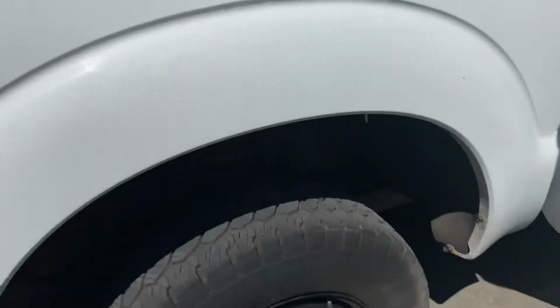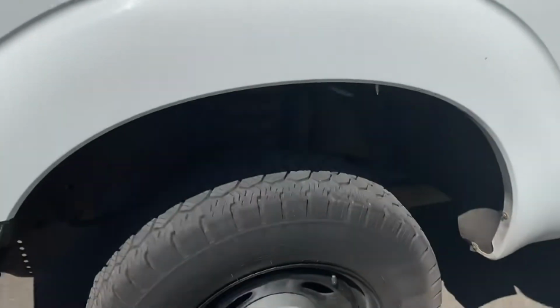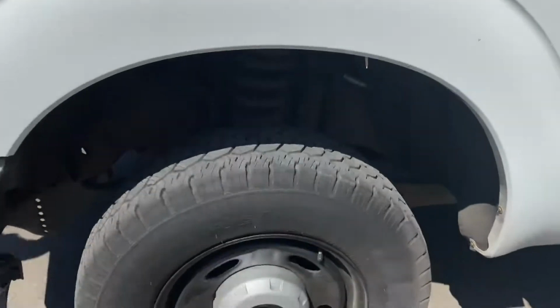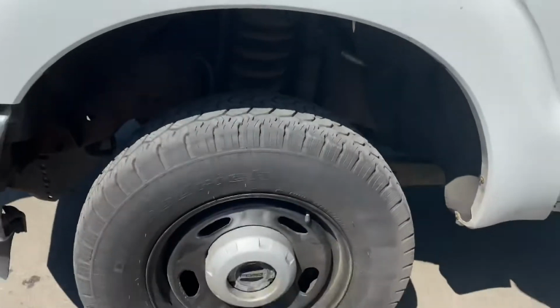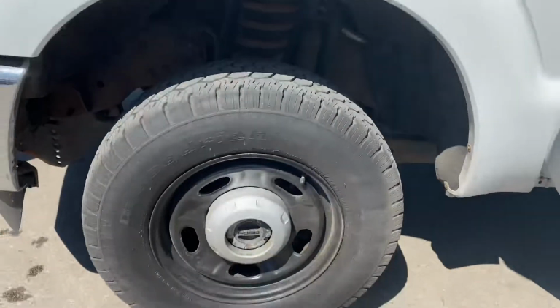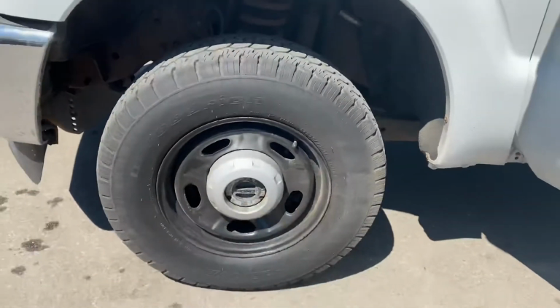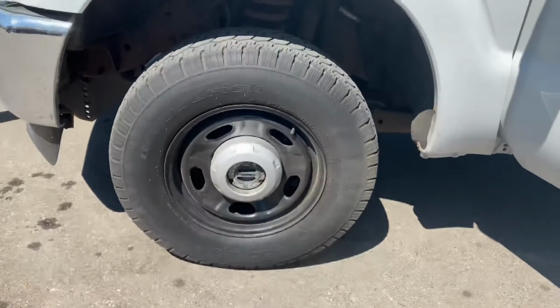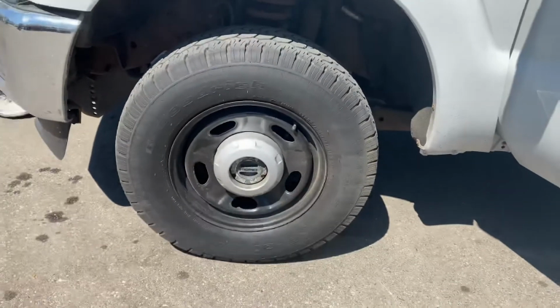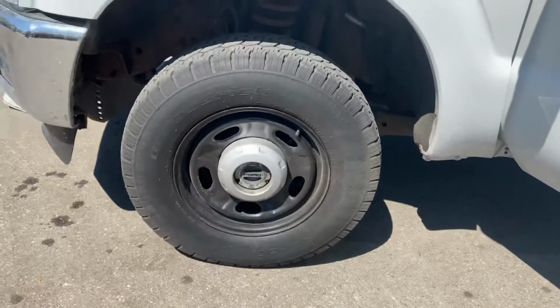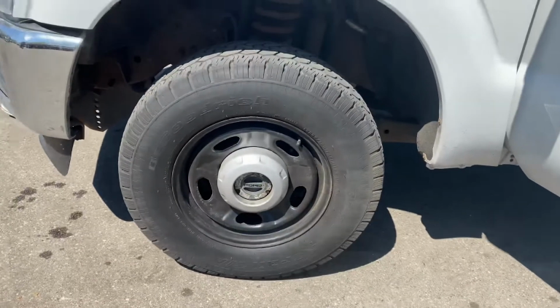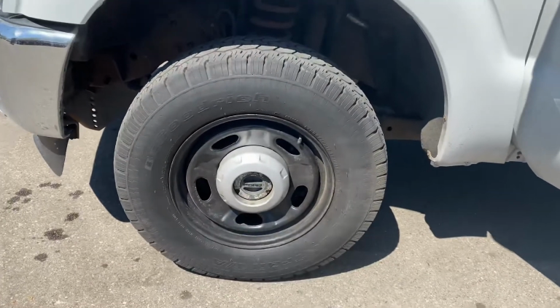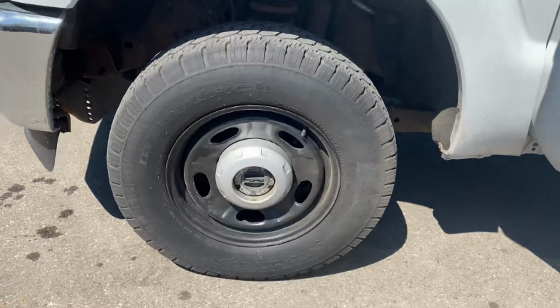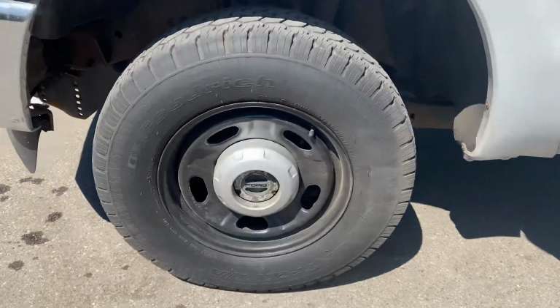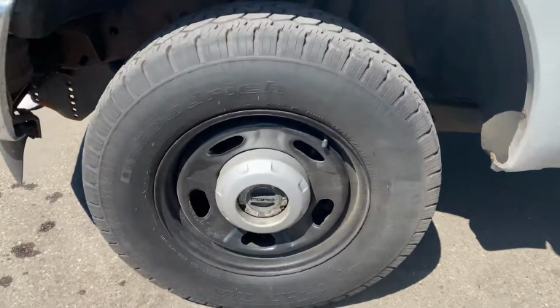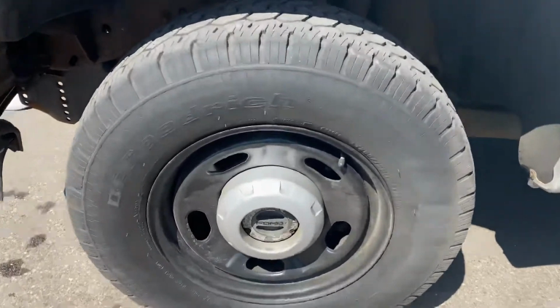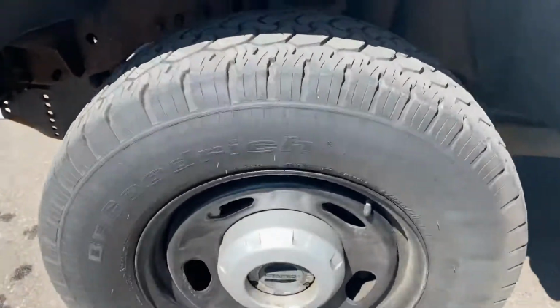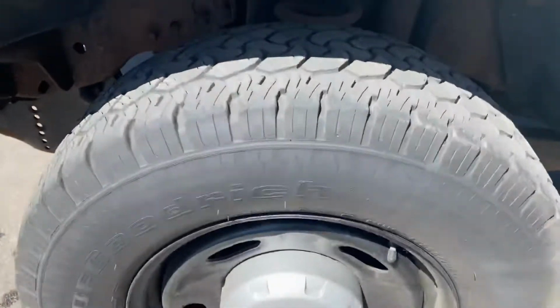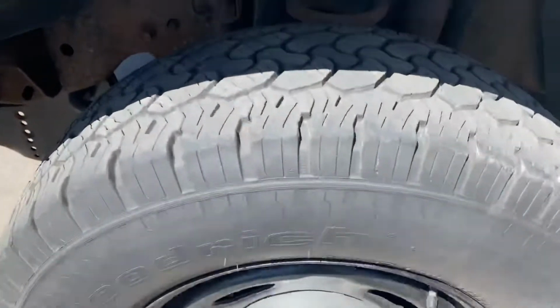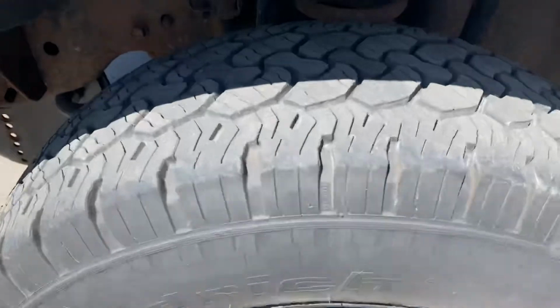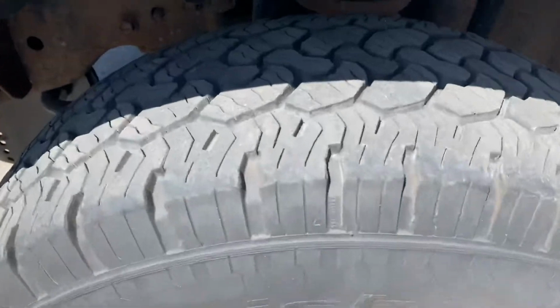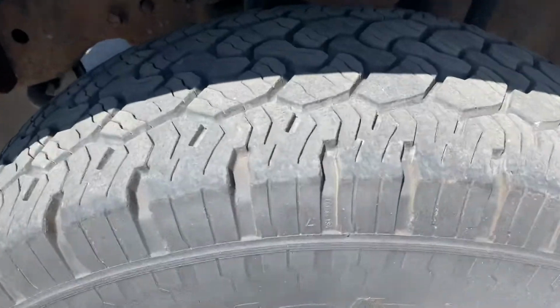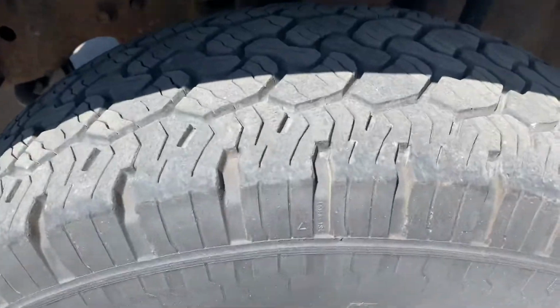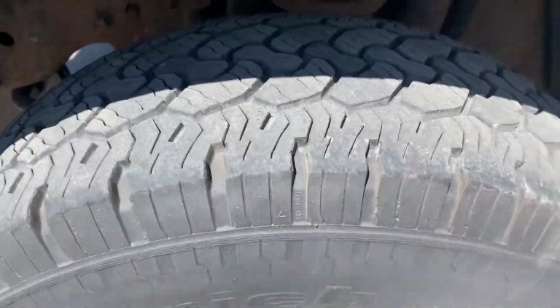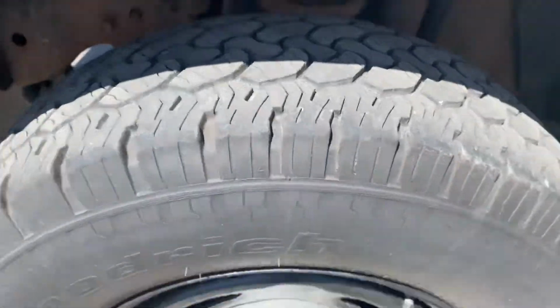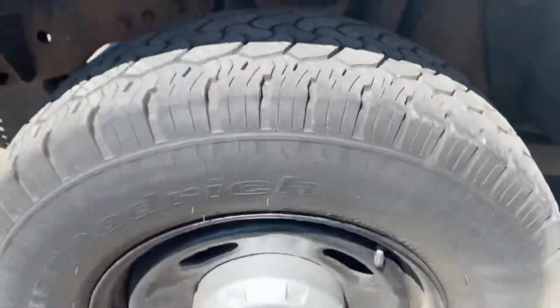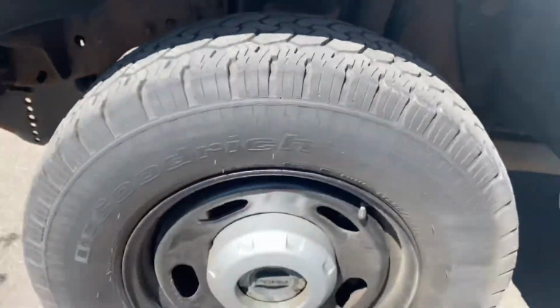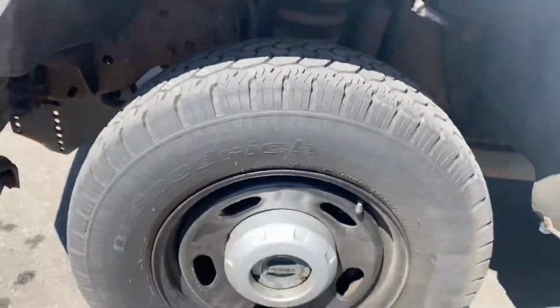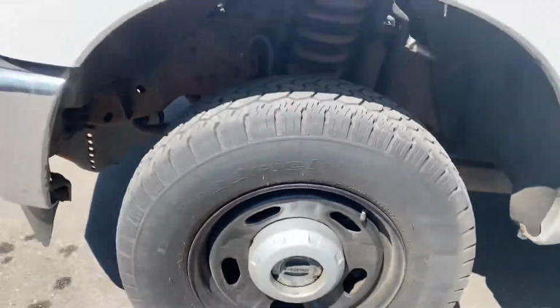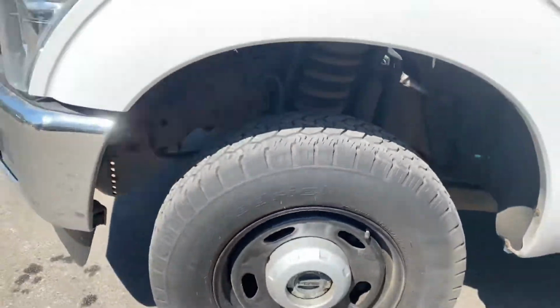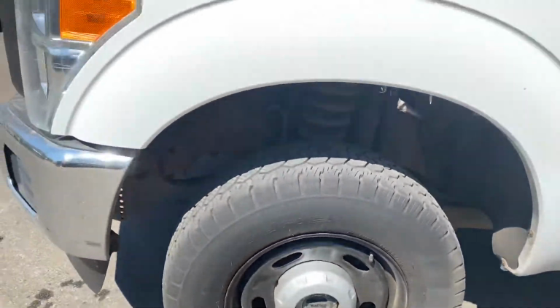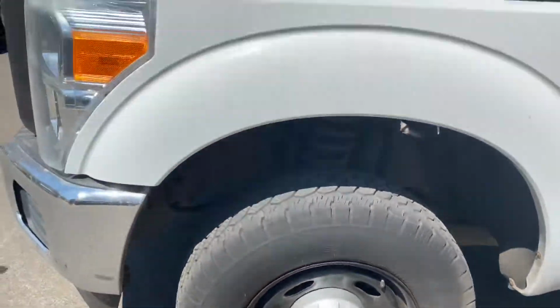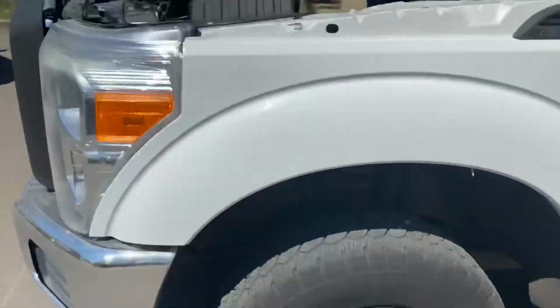The BF Goodrich tires — 10-ply heavy load tires — are in nice shape. As you can see, there are lockouts on the four-wheel drive.